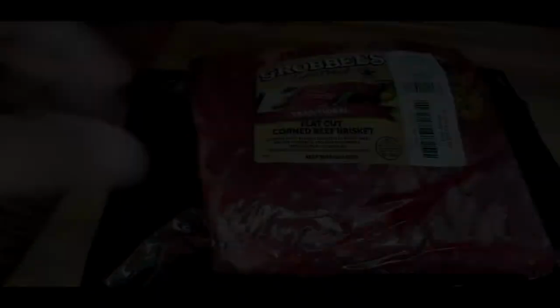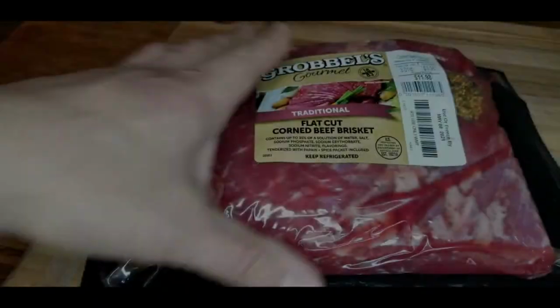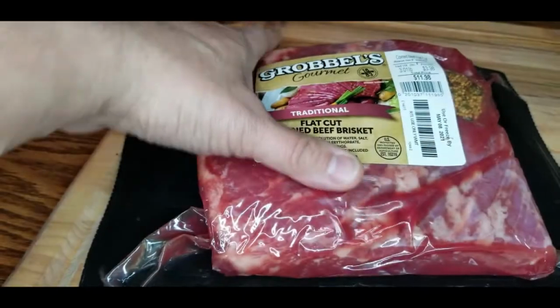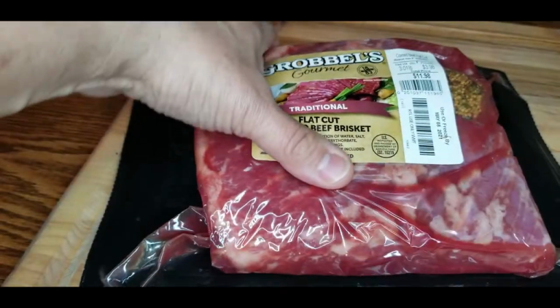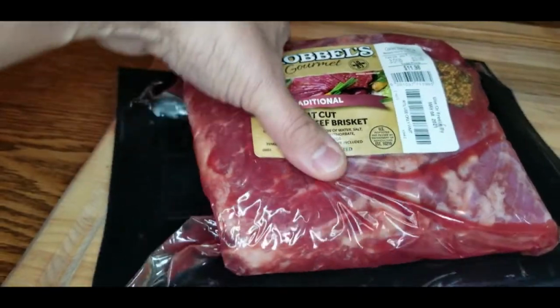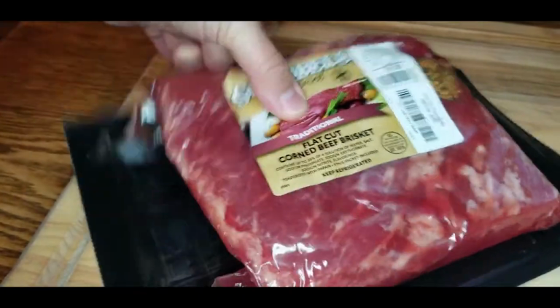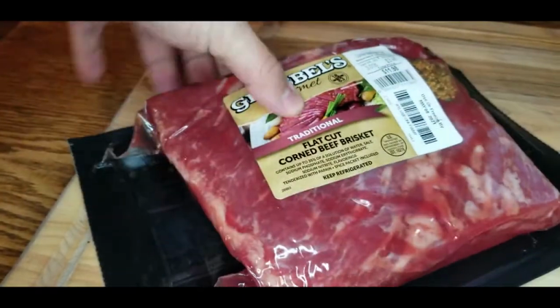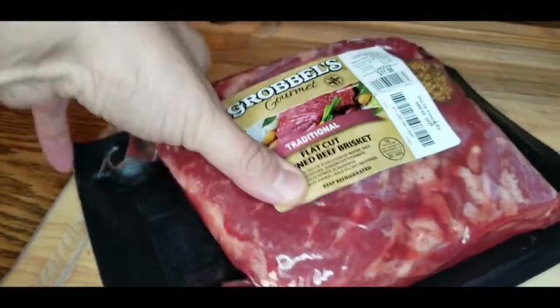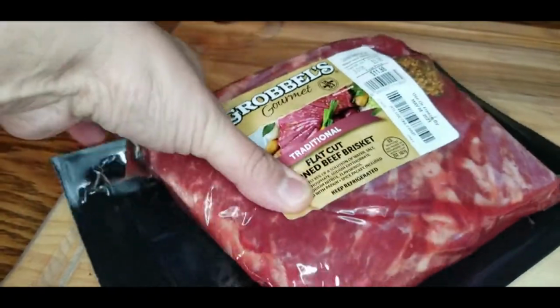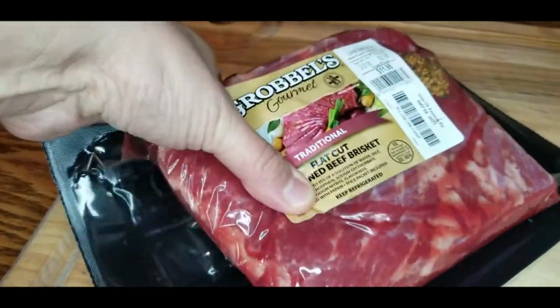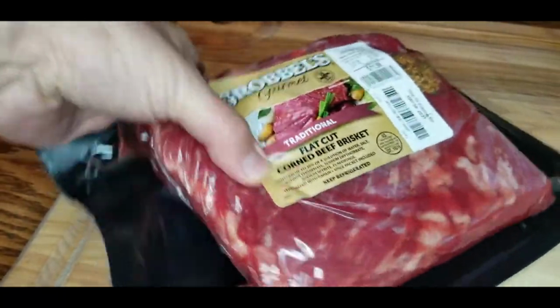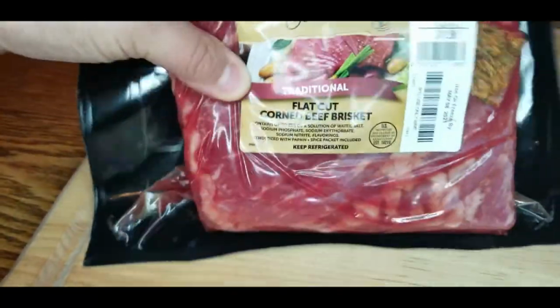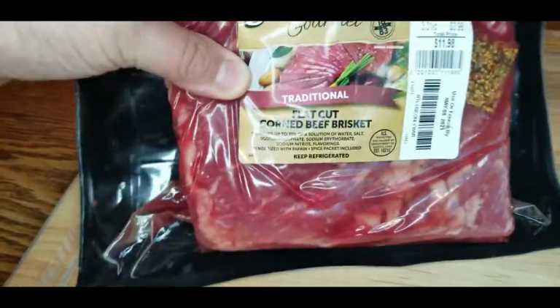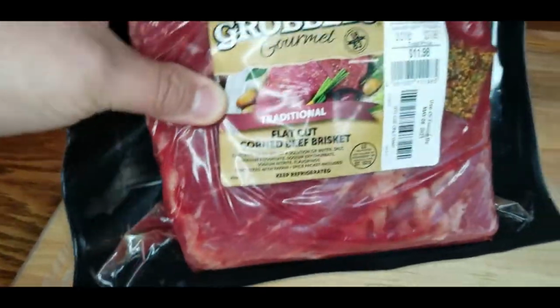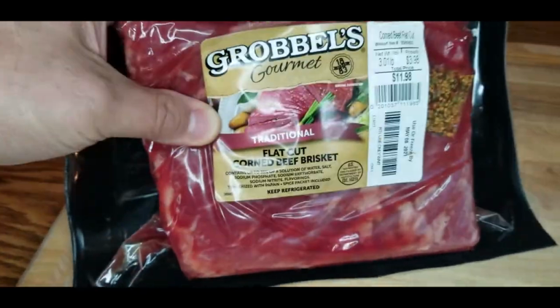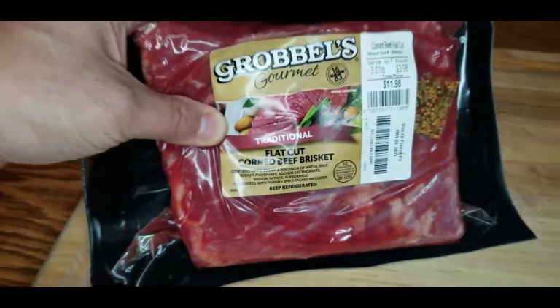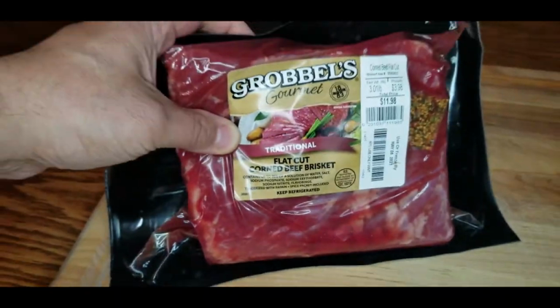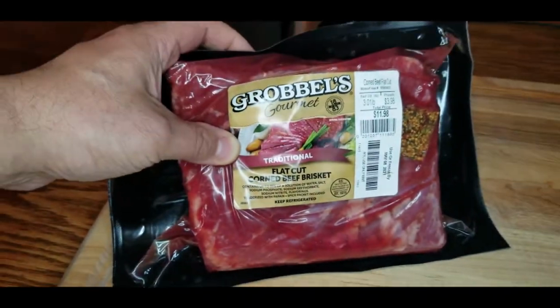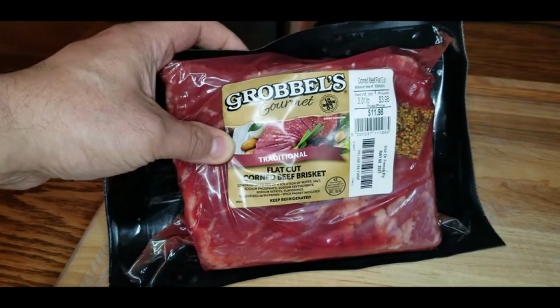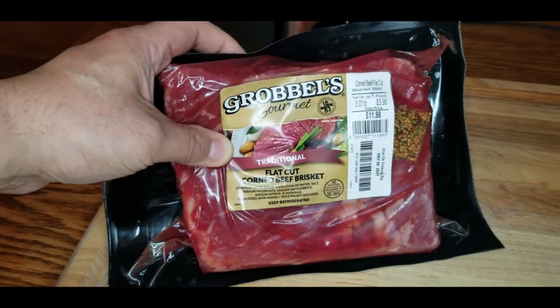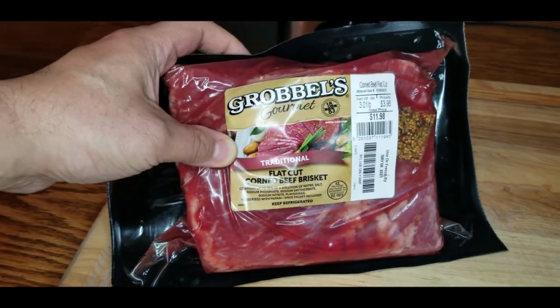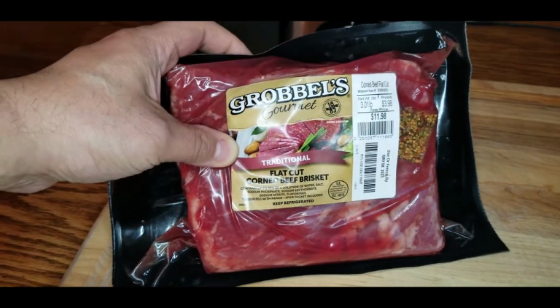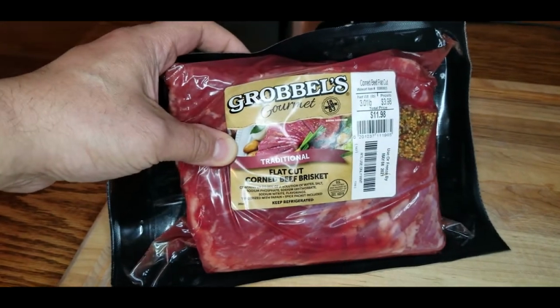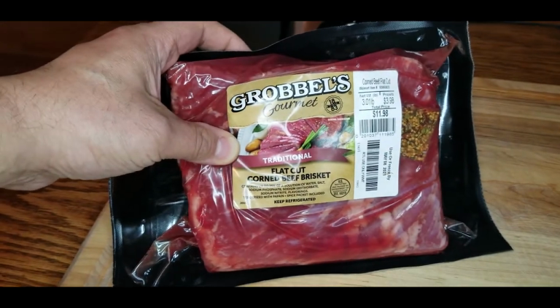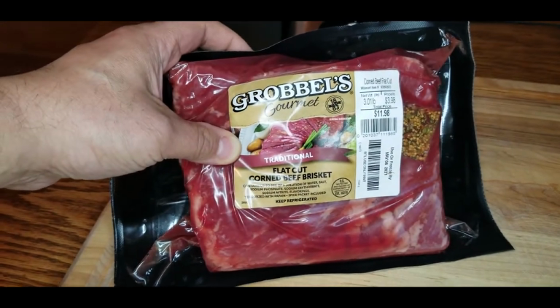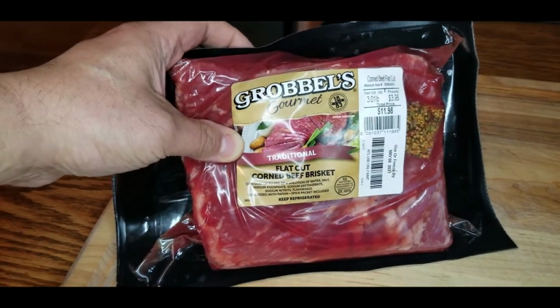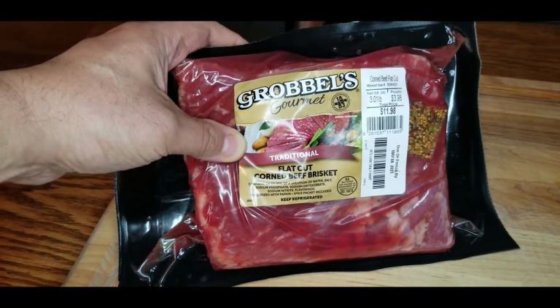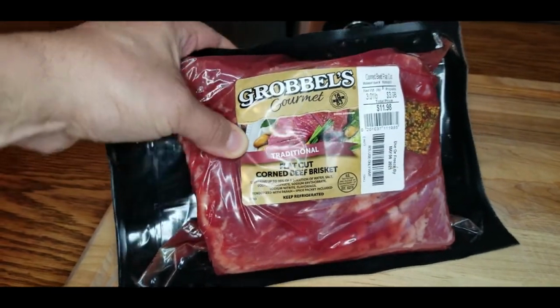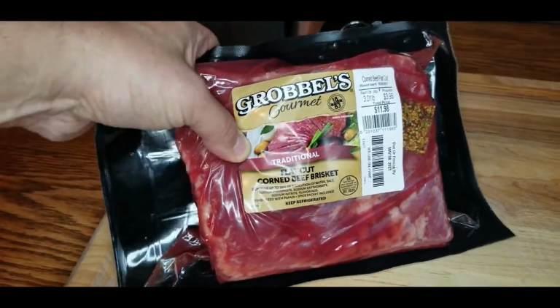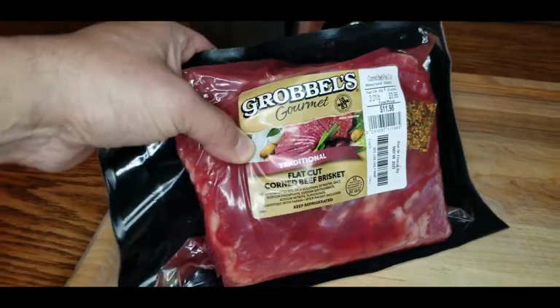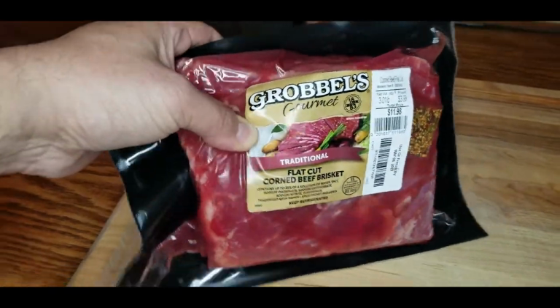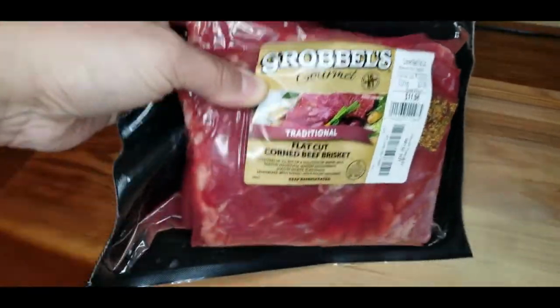Now most people like corned beef when it's St. Patrick's Day, but for me, no, I love corned beef anytime.